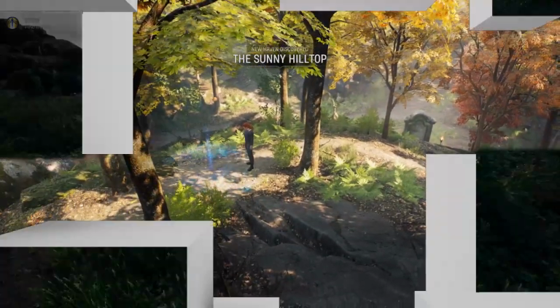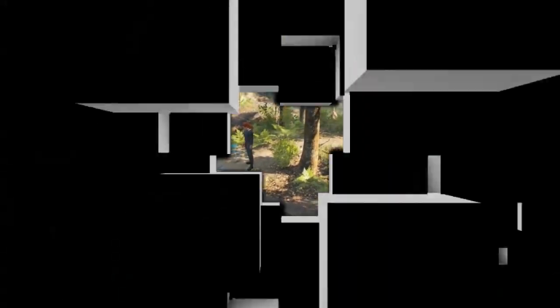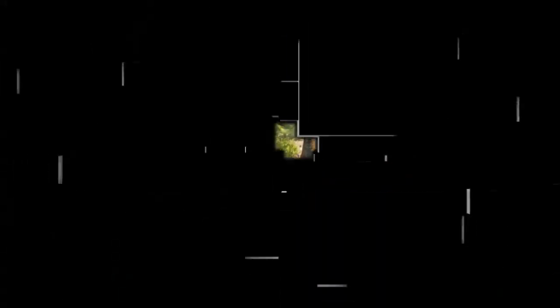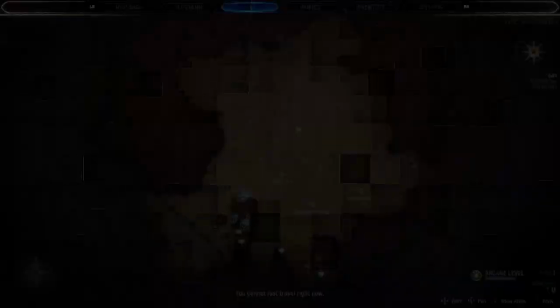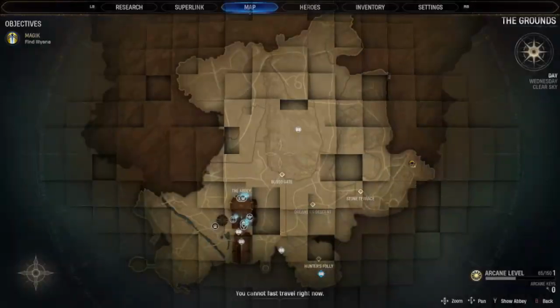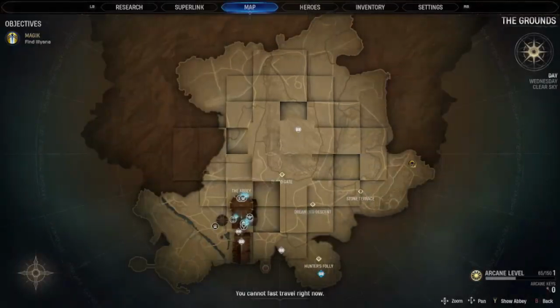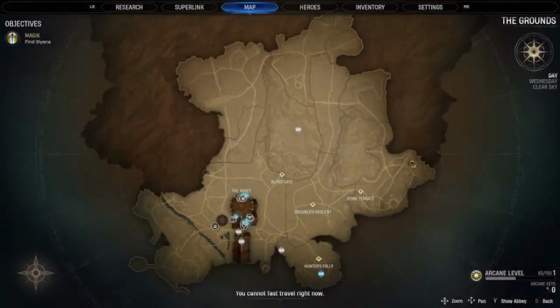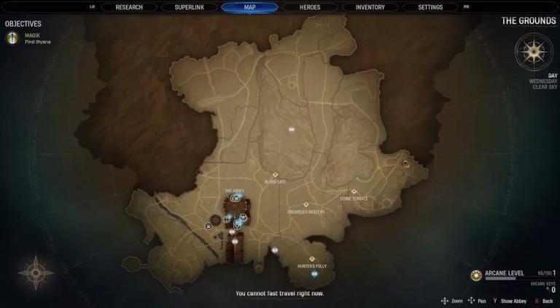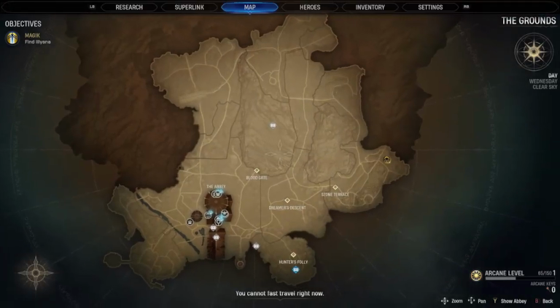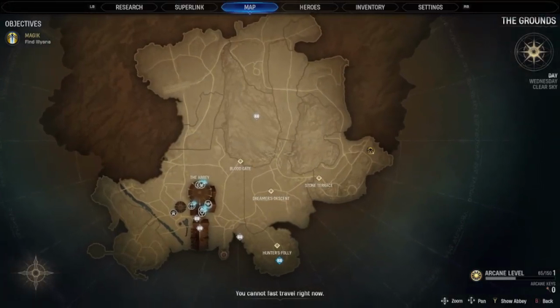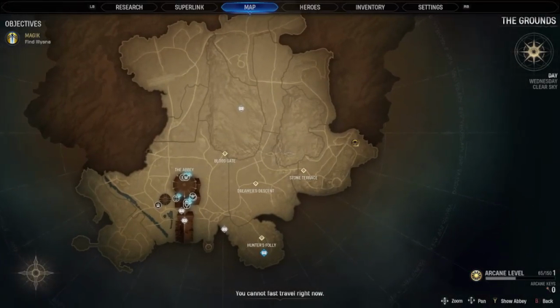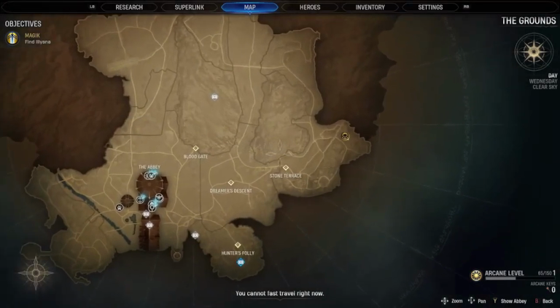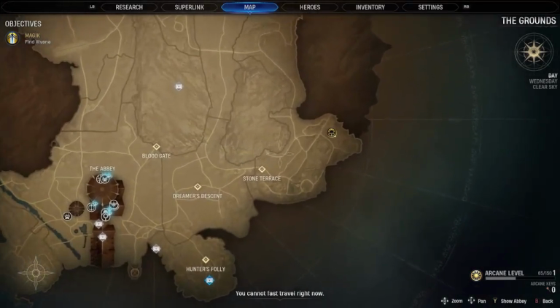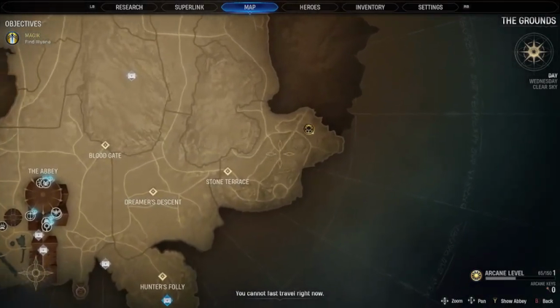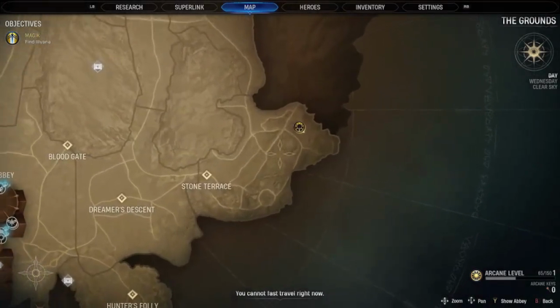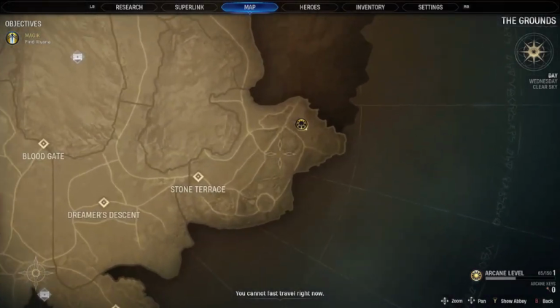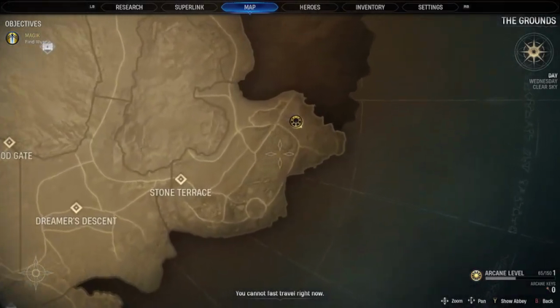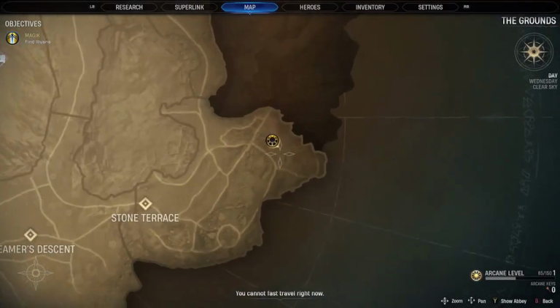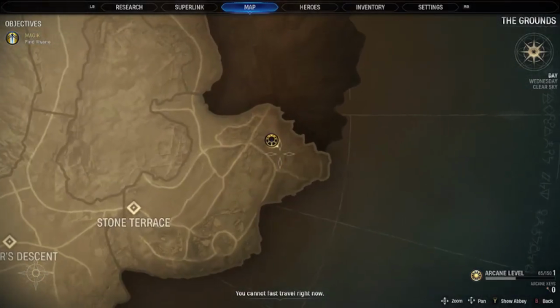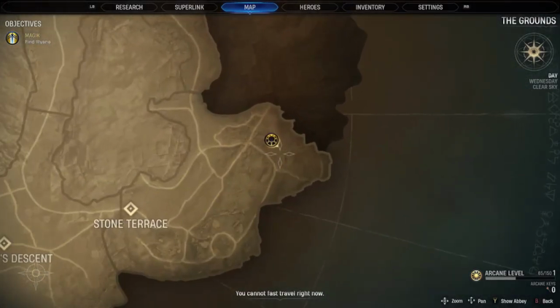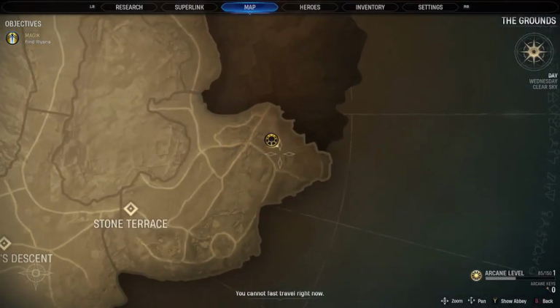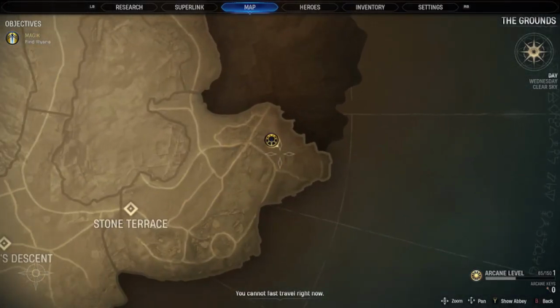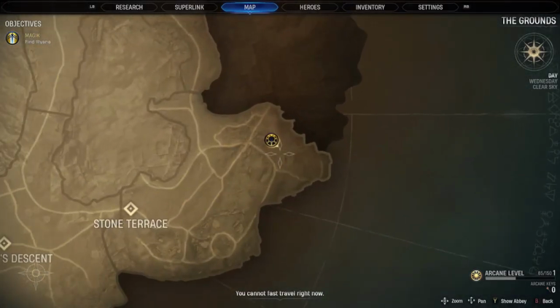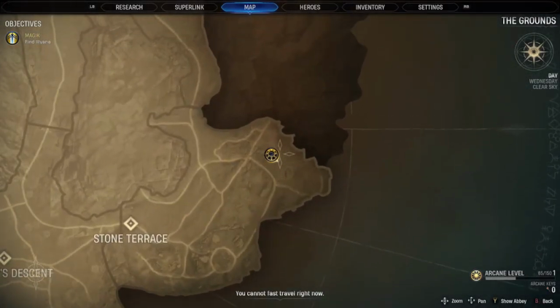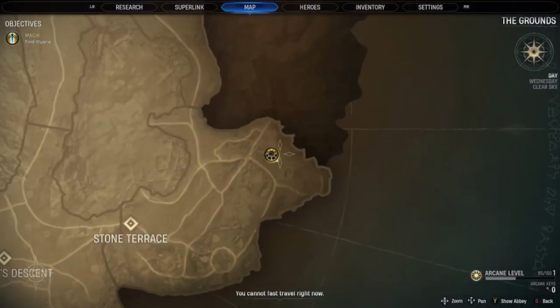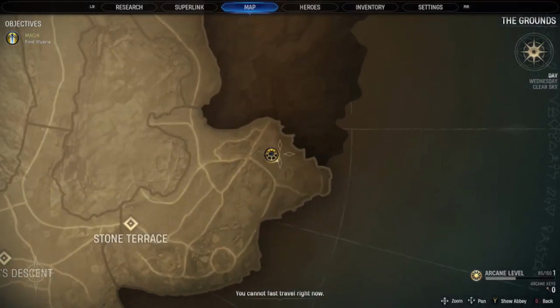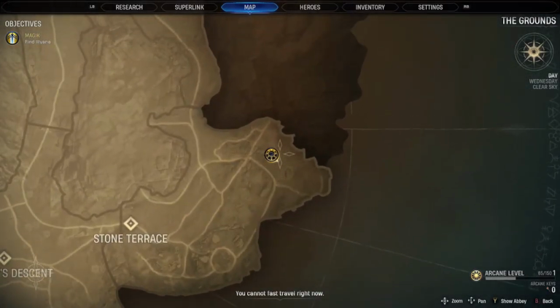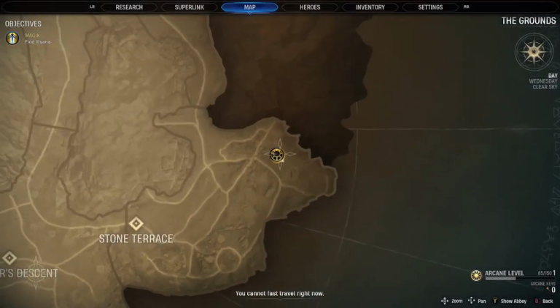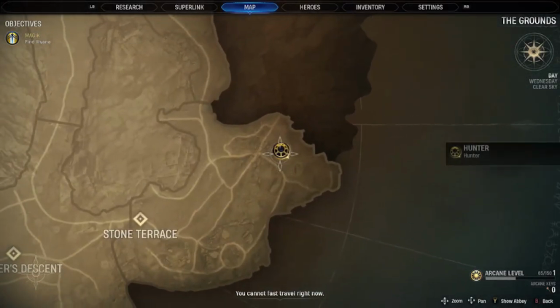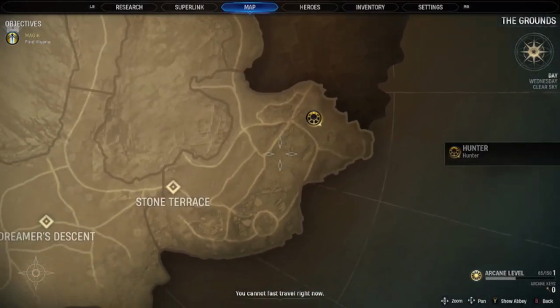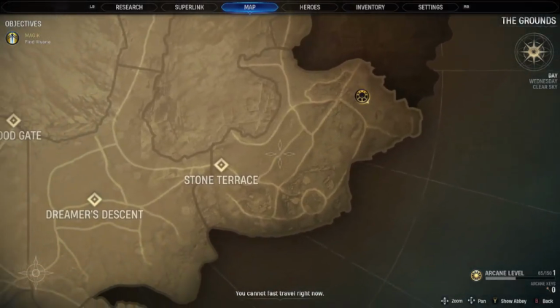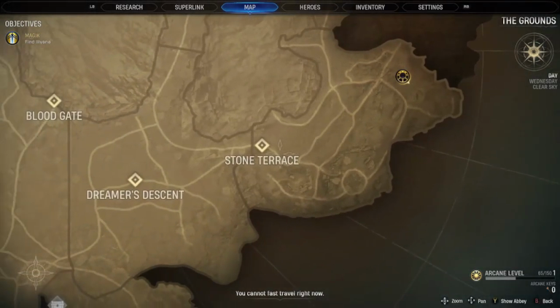In the very north-east of the stone terrace area, close to the word of power challenge, is the third haven.